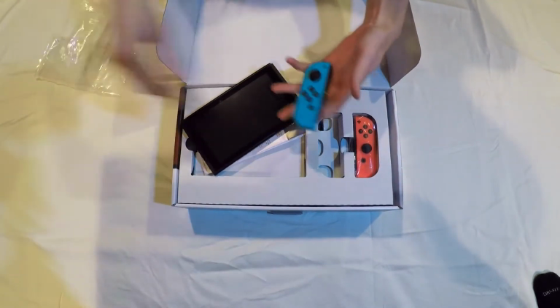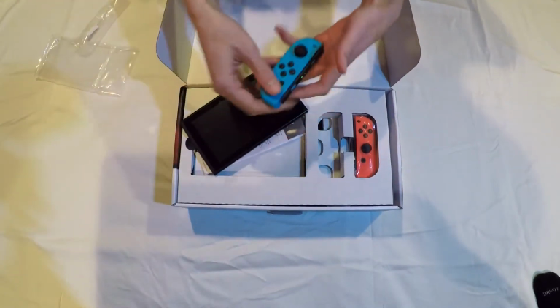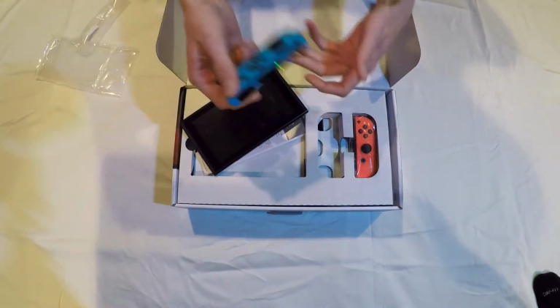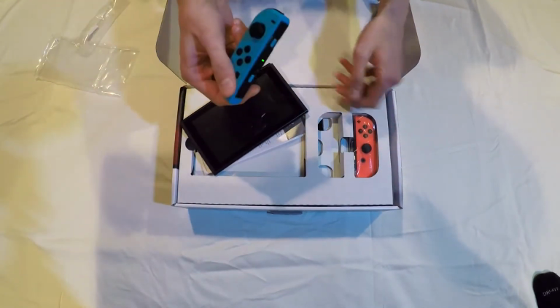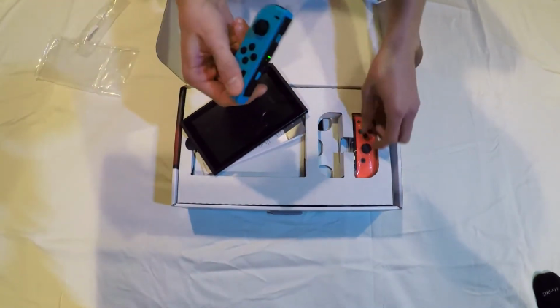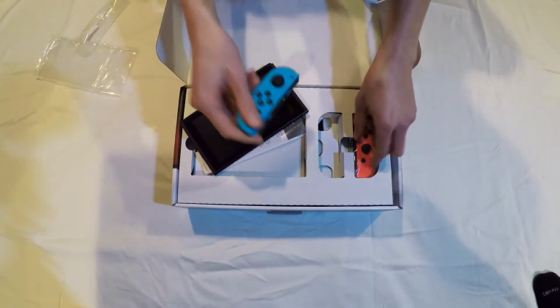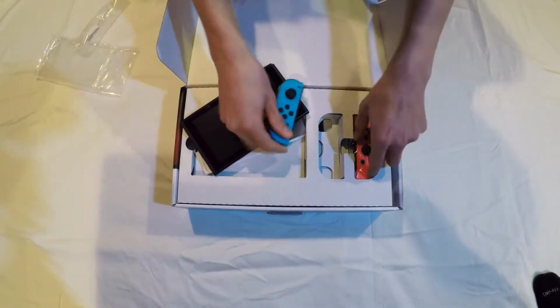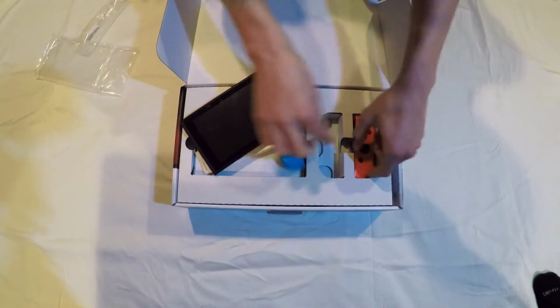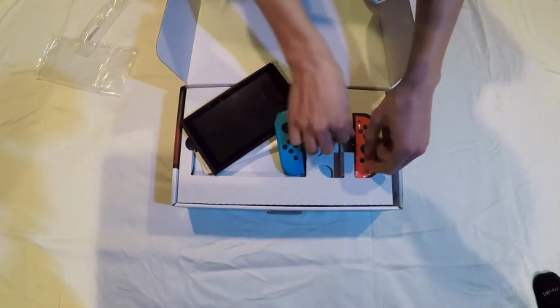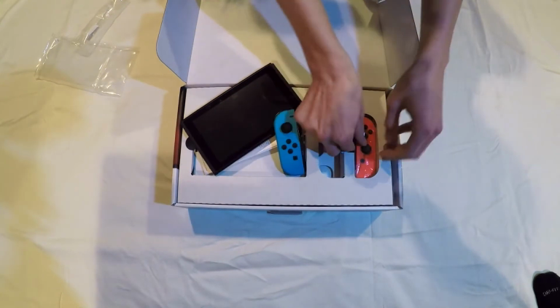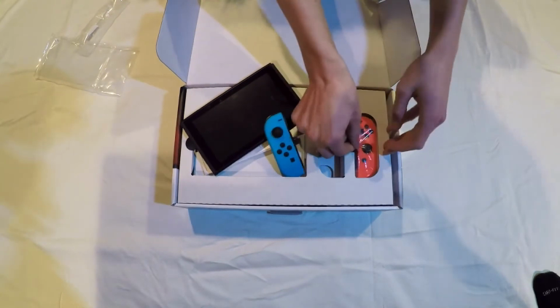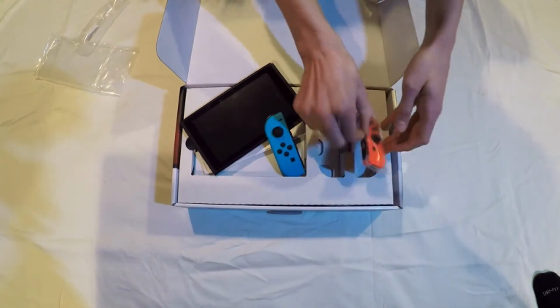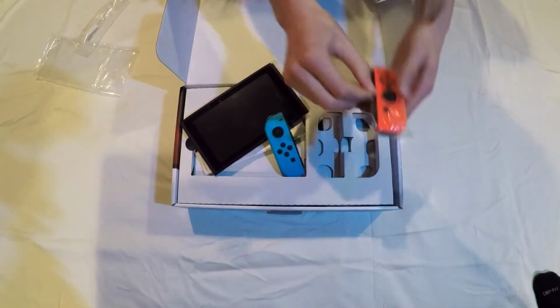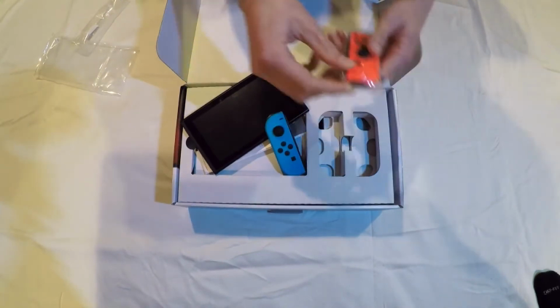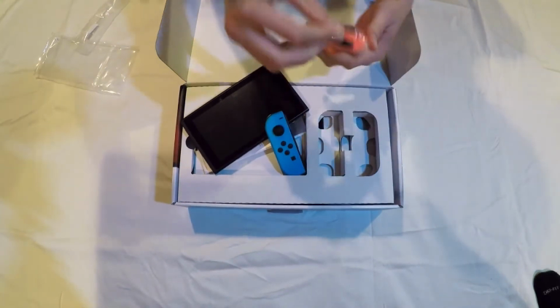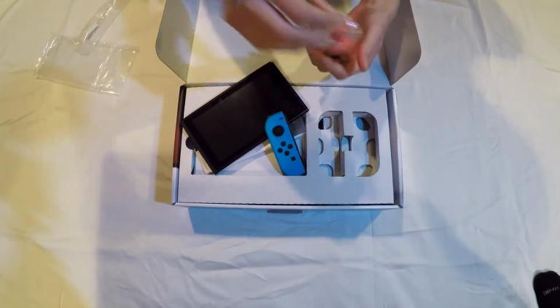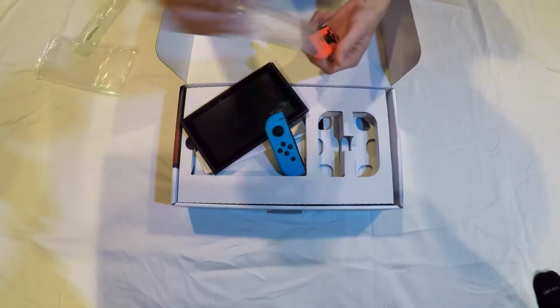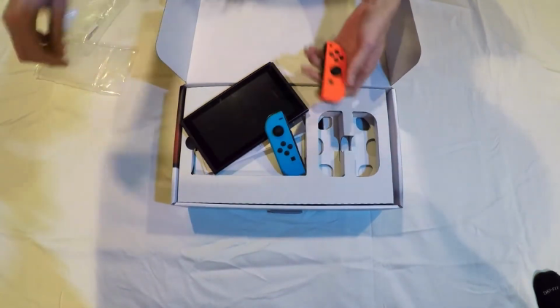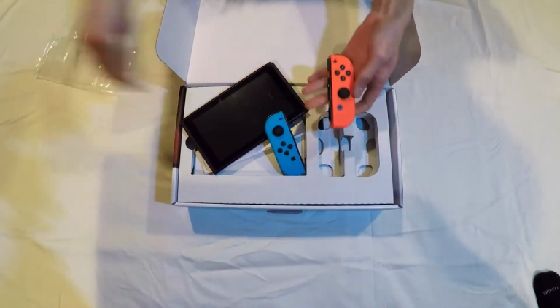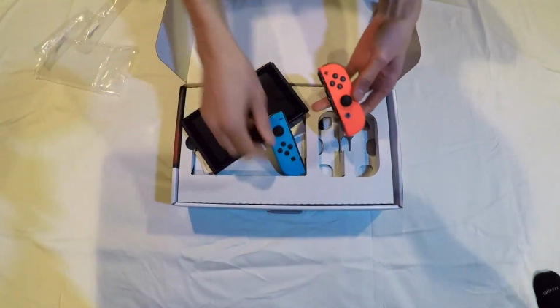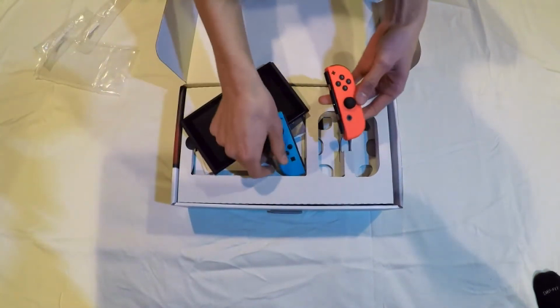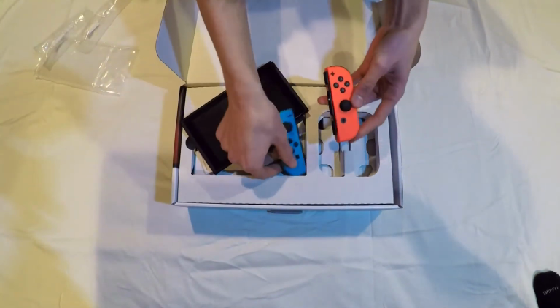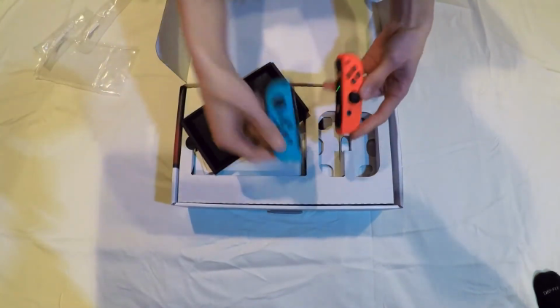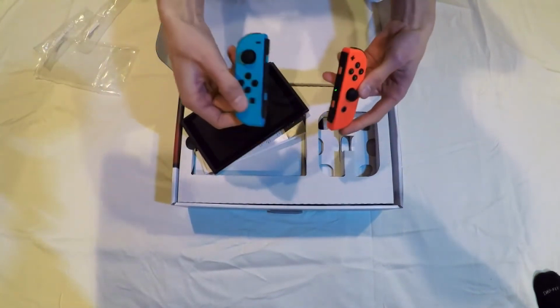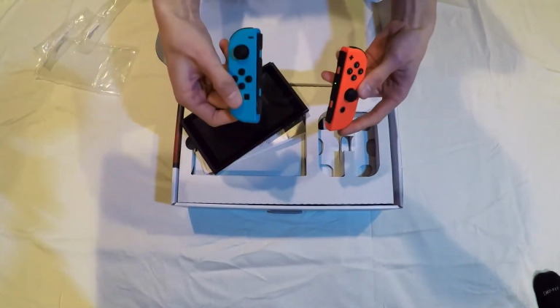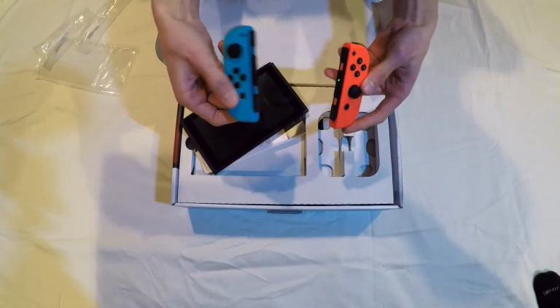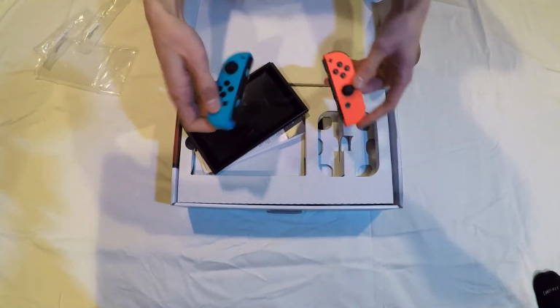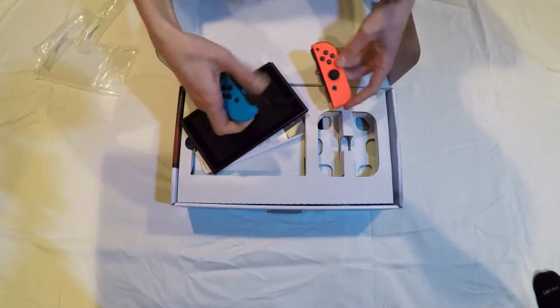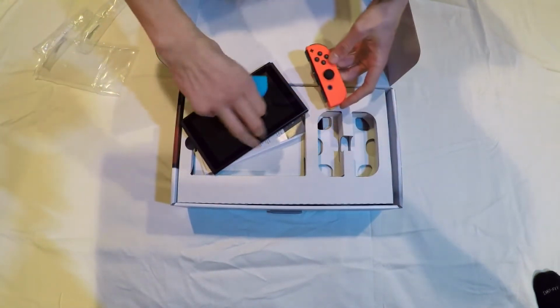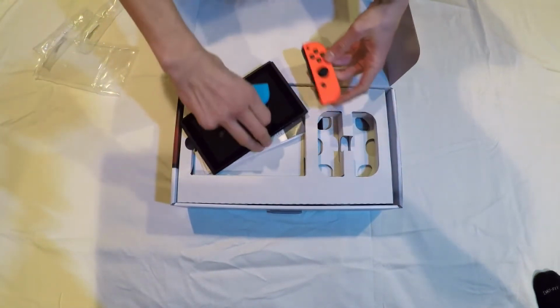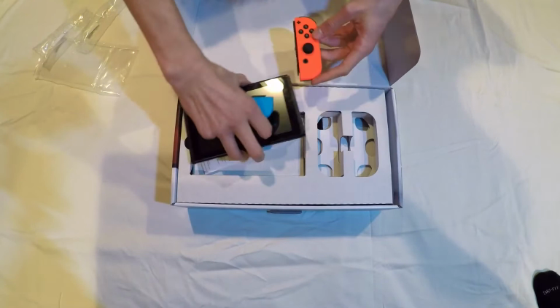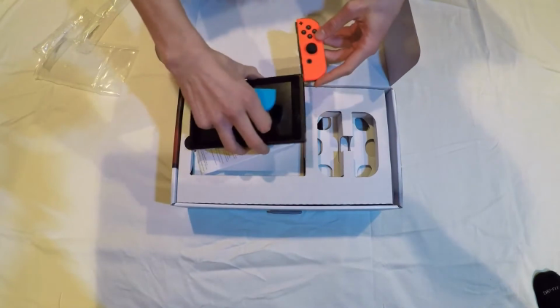Then we've got the two Joy-Cons — one red and one blue. They're a decent size, could be a little bit bigger, but they snap right into the console here.